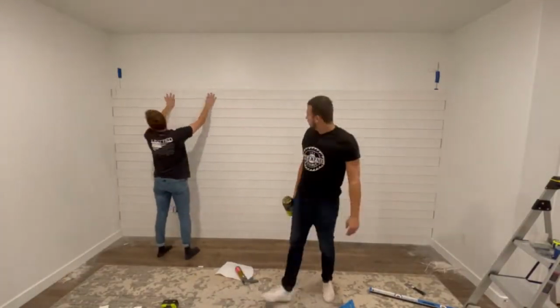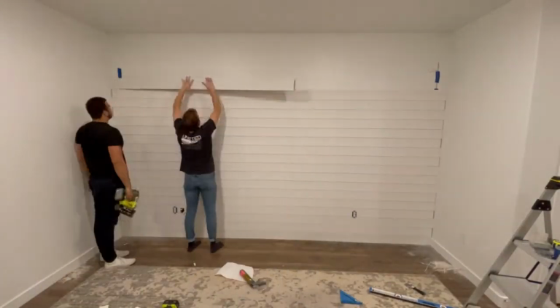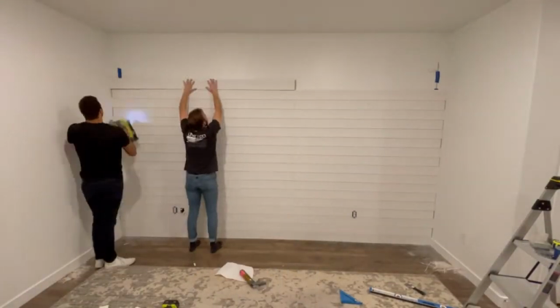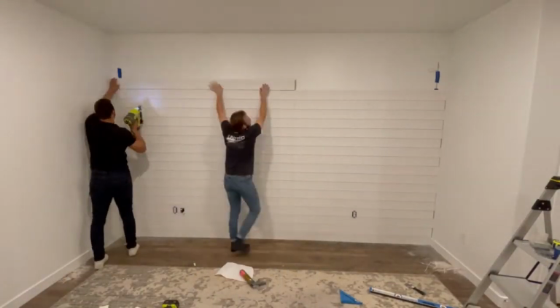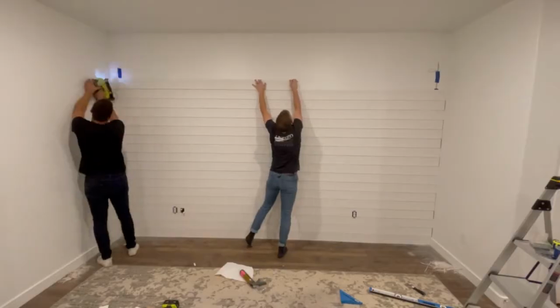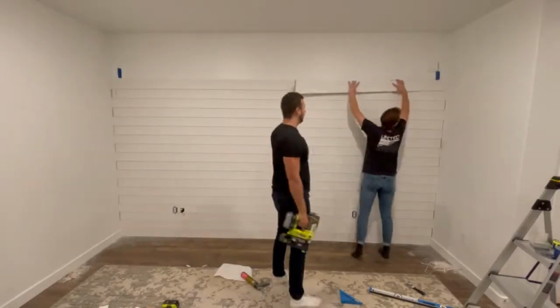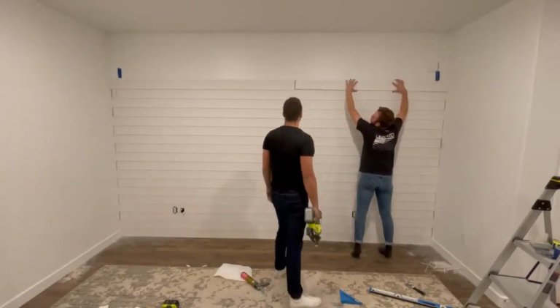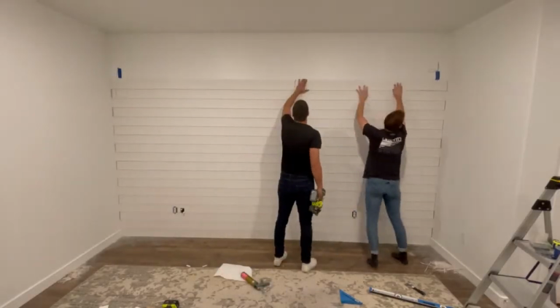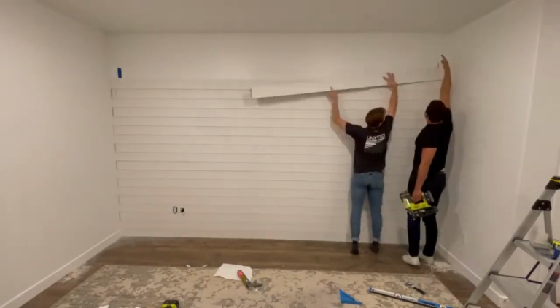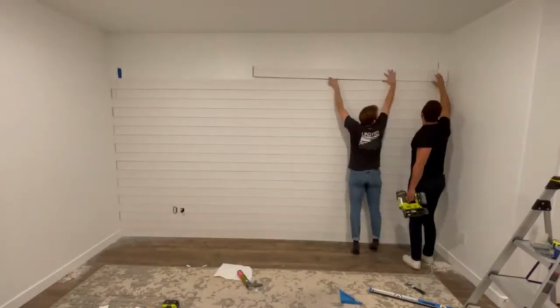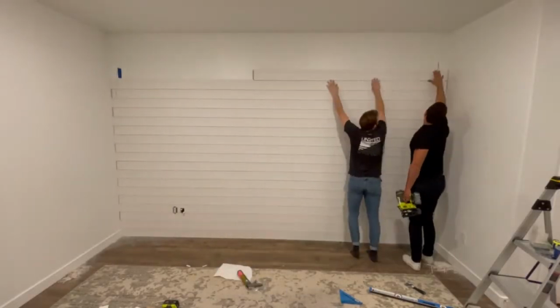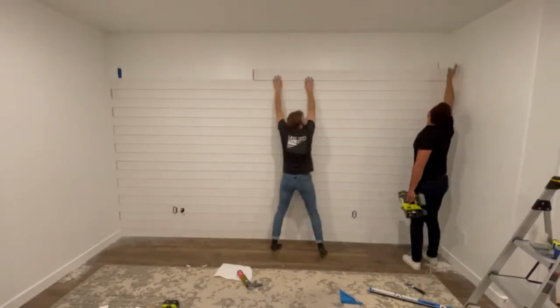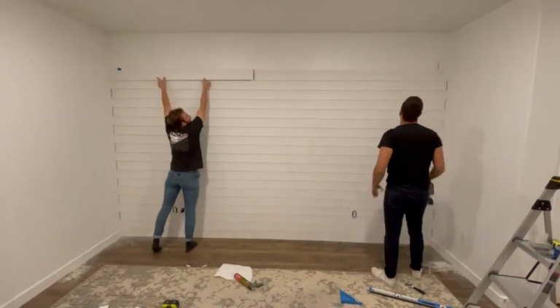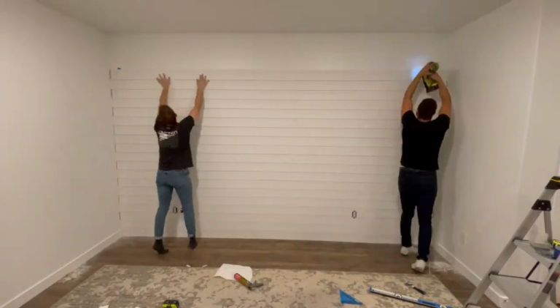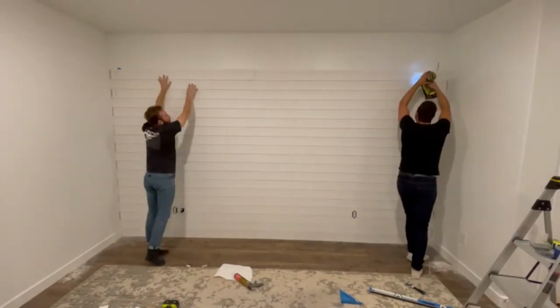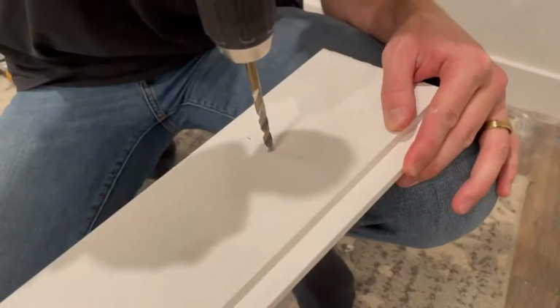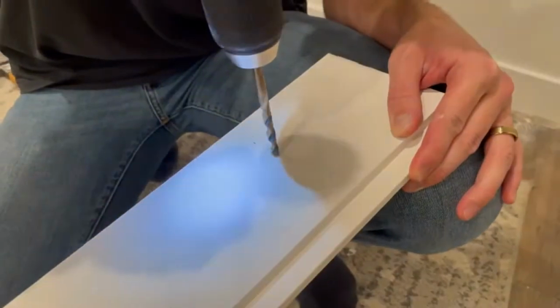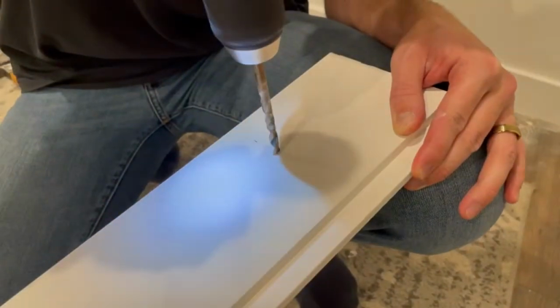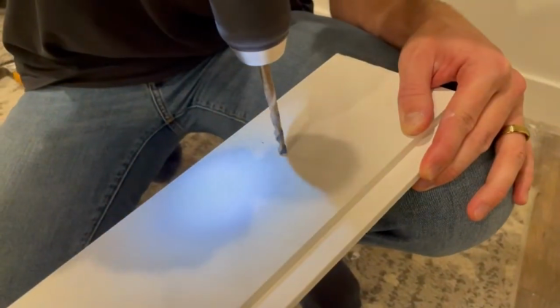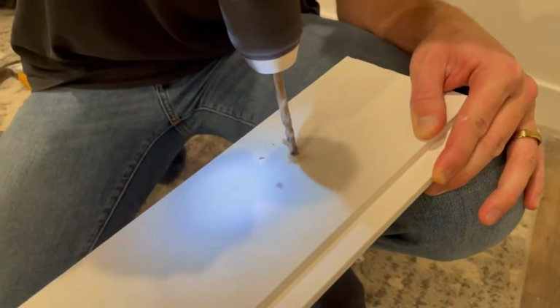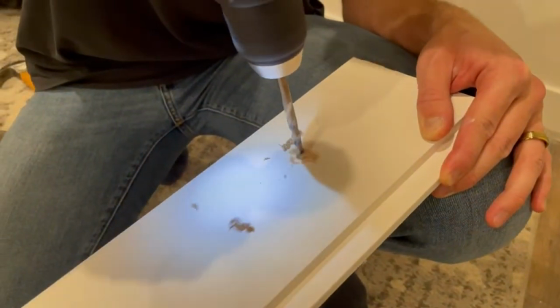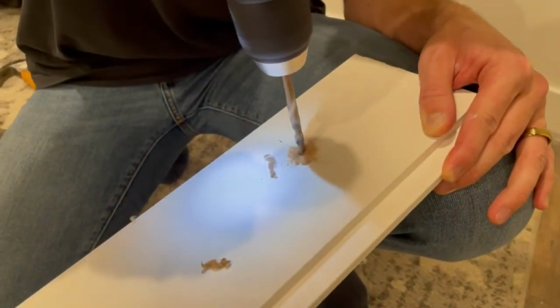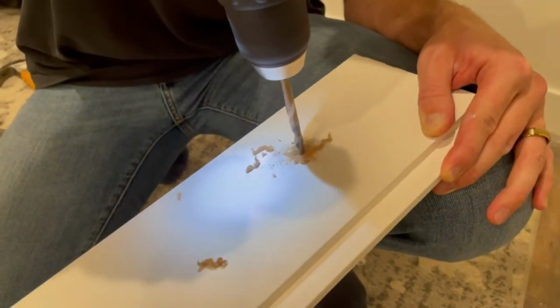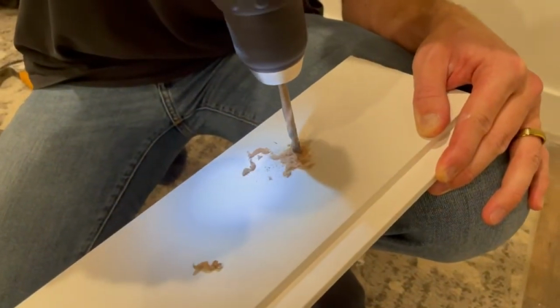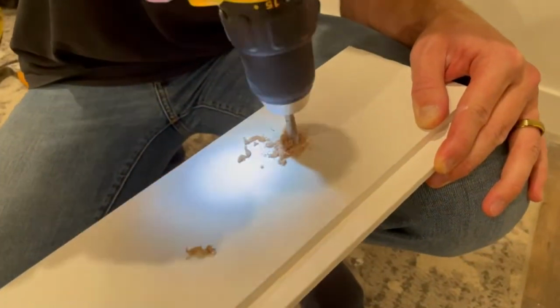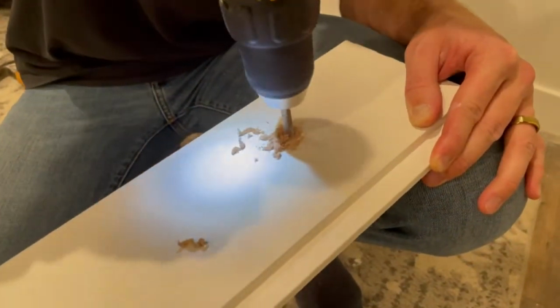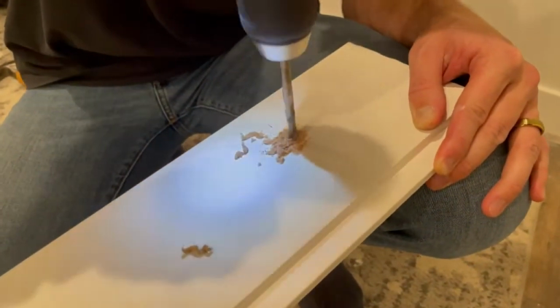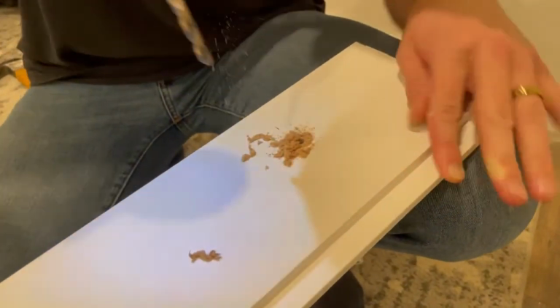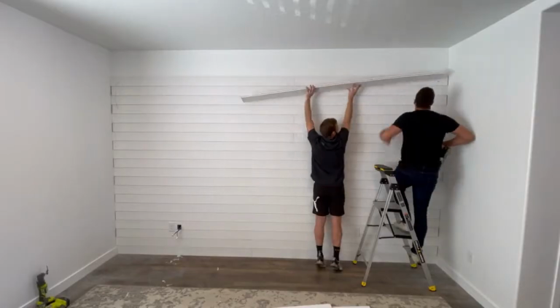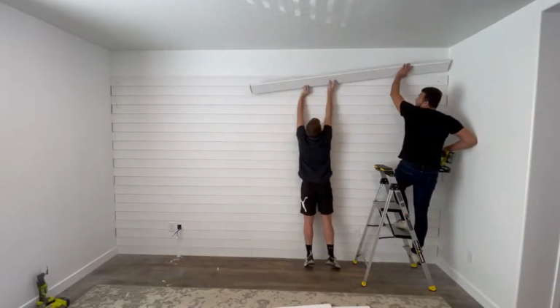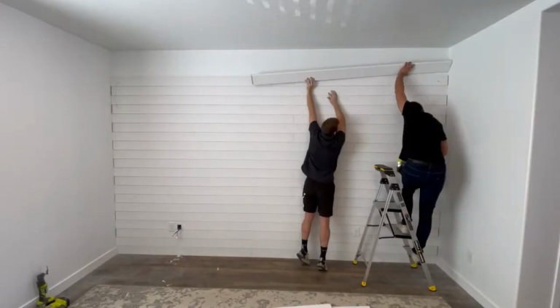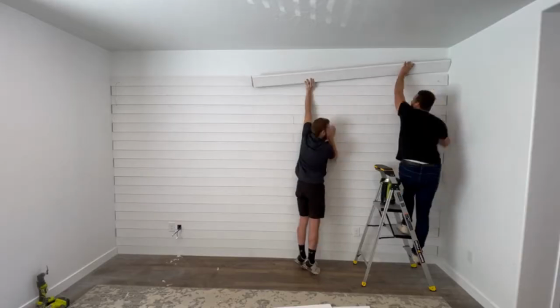The next thing we needed to do was drill out some holes so that we can run that speaker wire through the back of the shiplap.